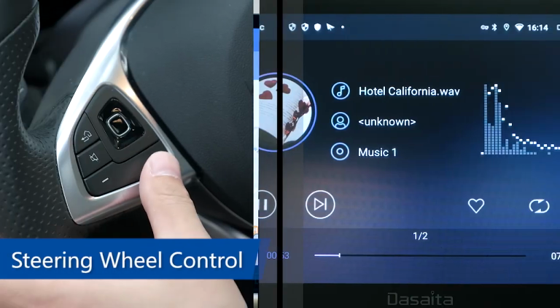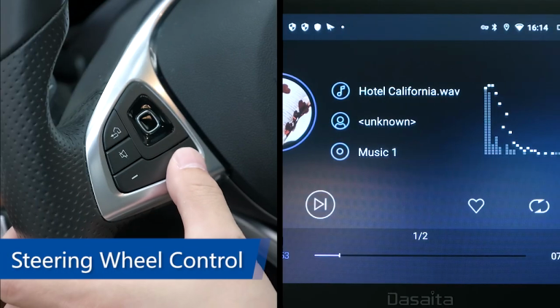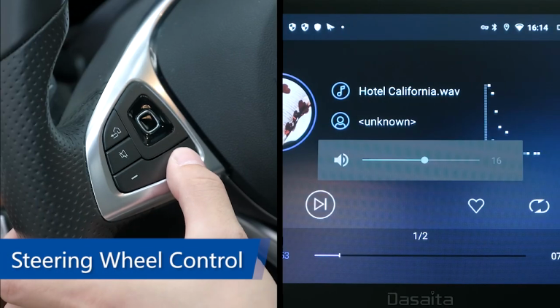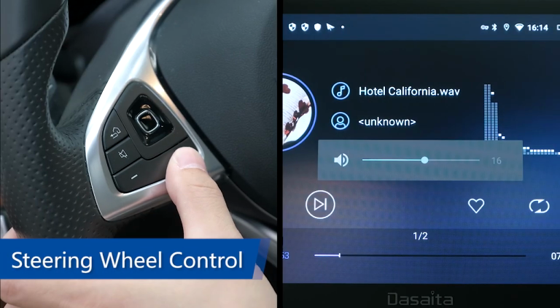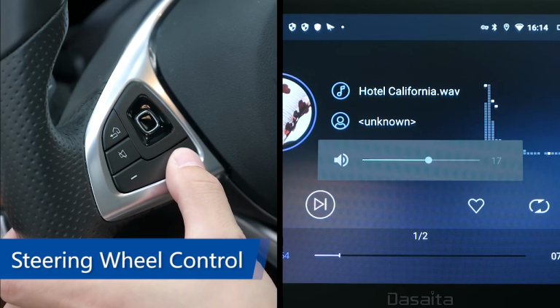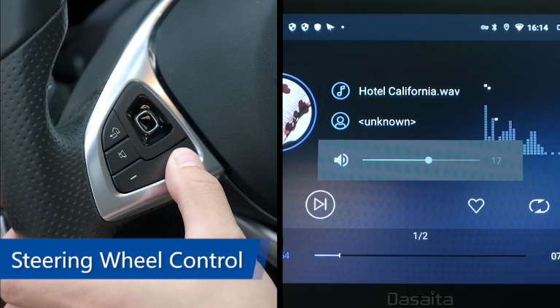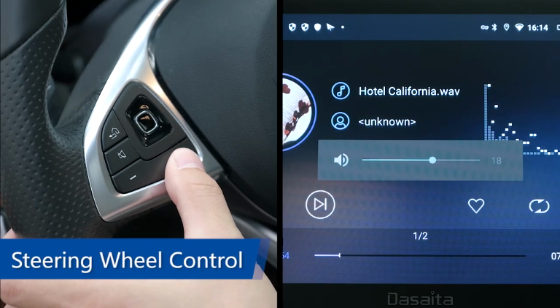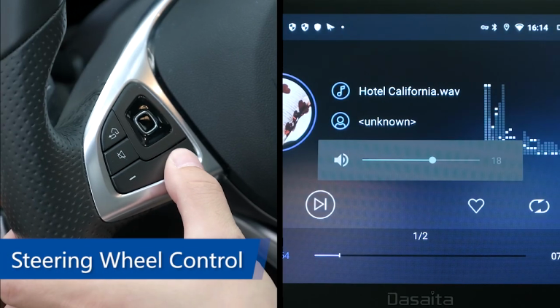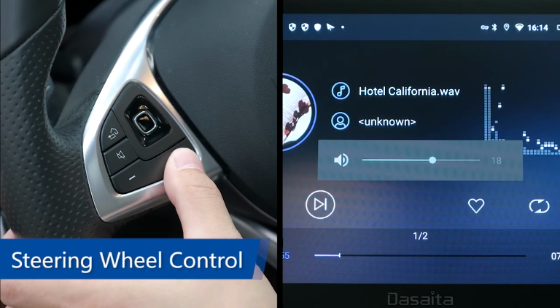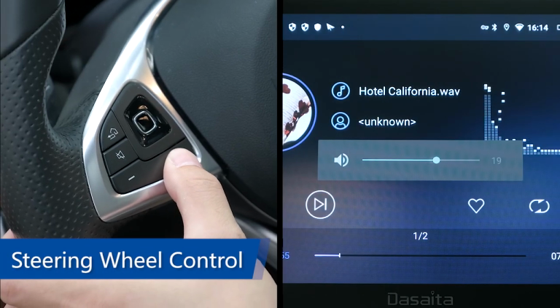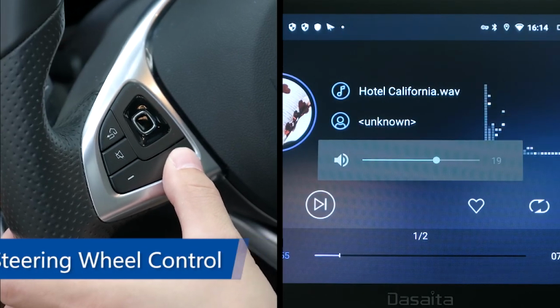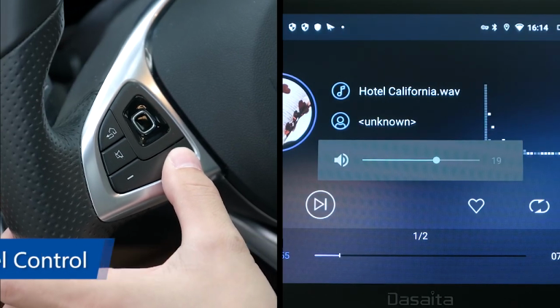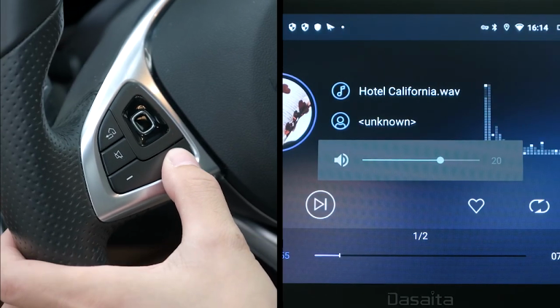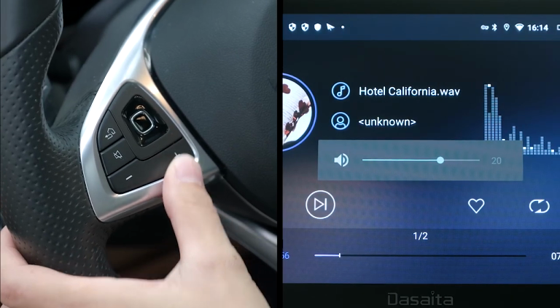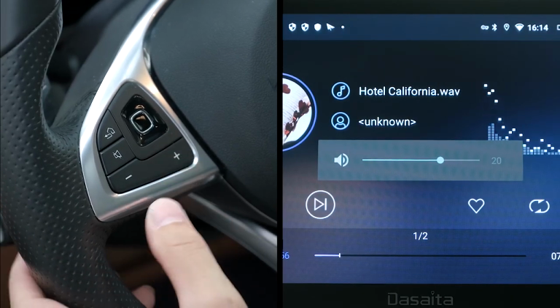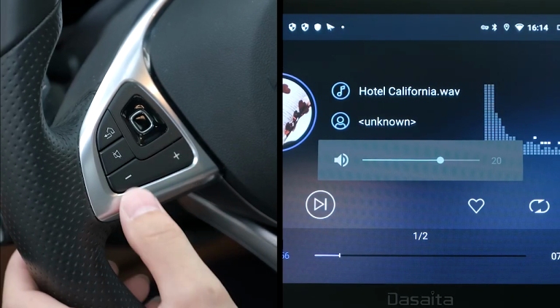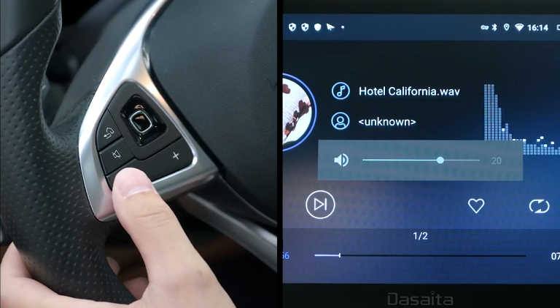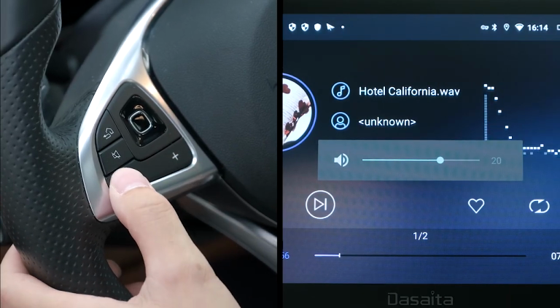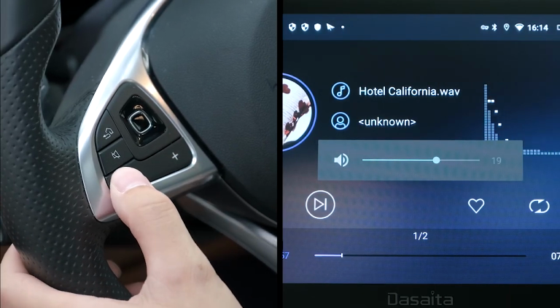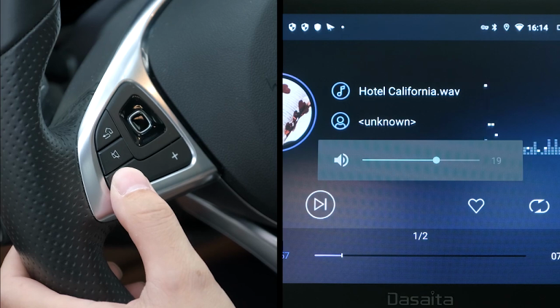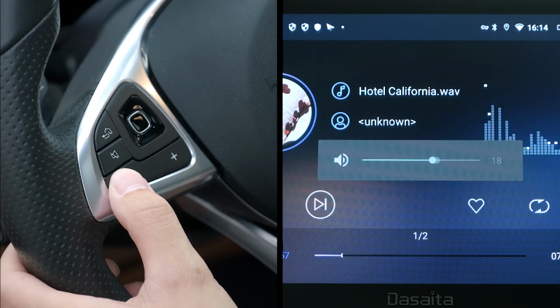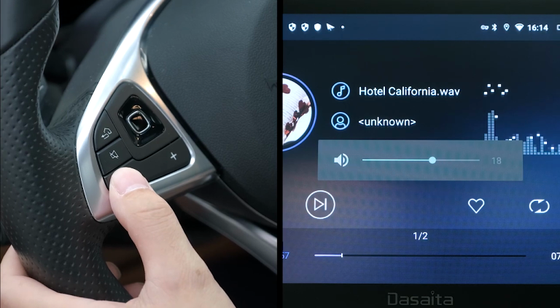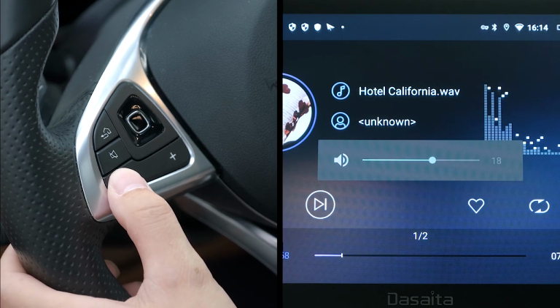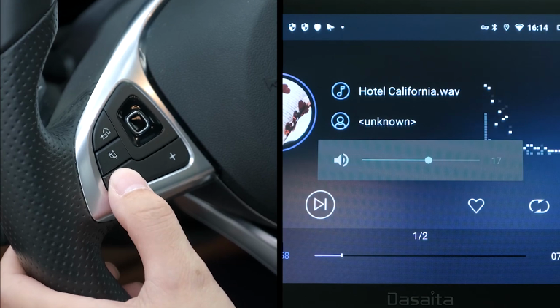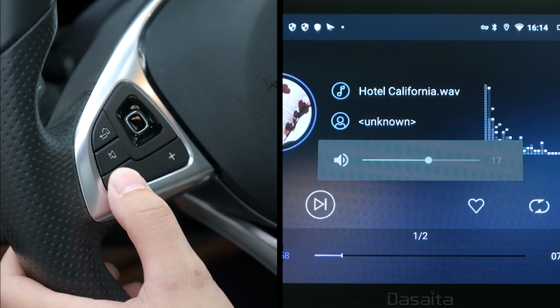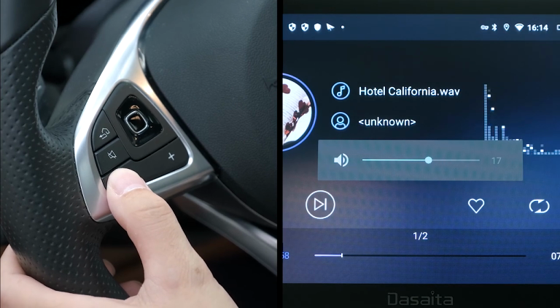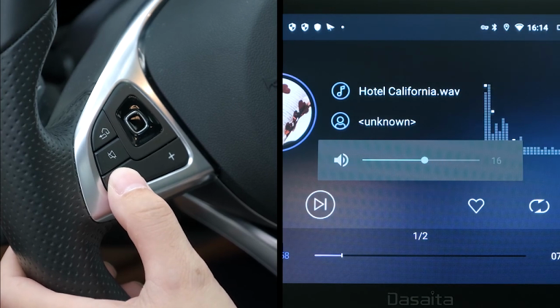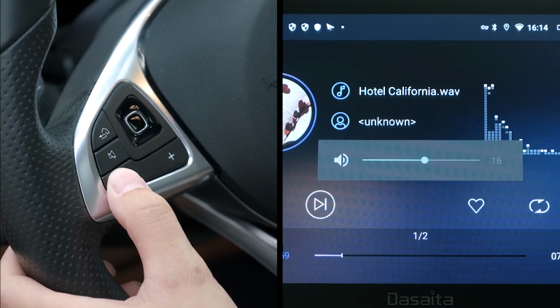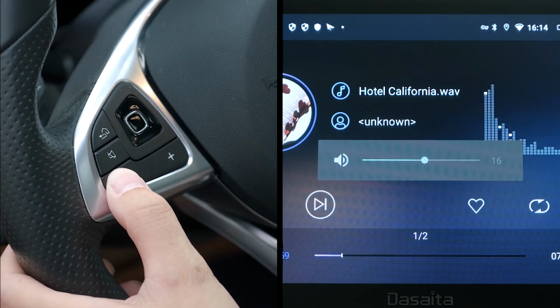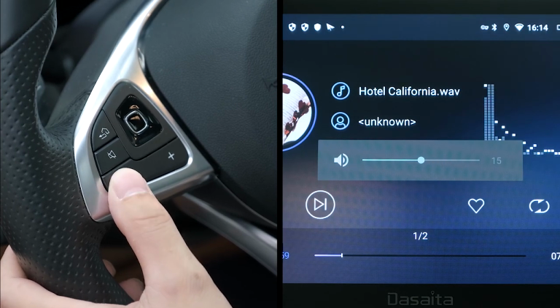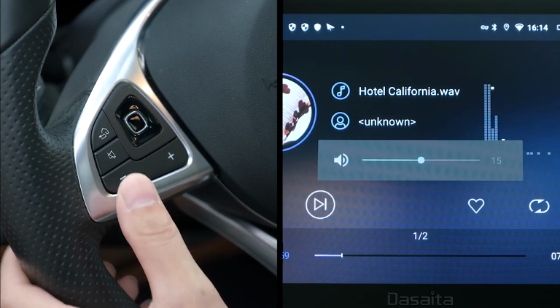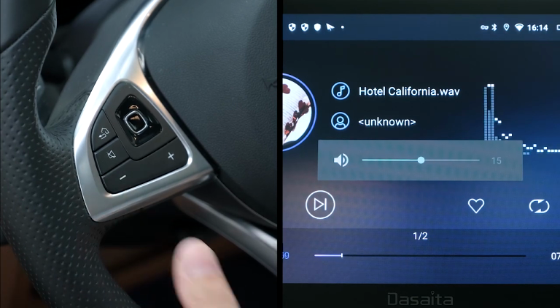Steering wheel control supports multi-function buttons like volume up and down, previous song, and next song.